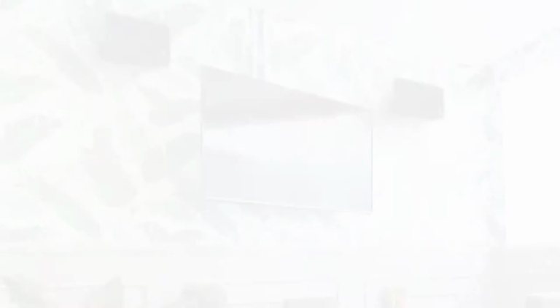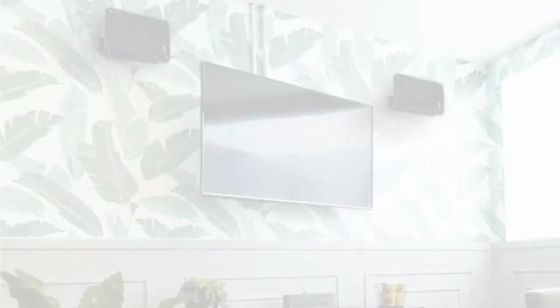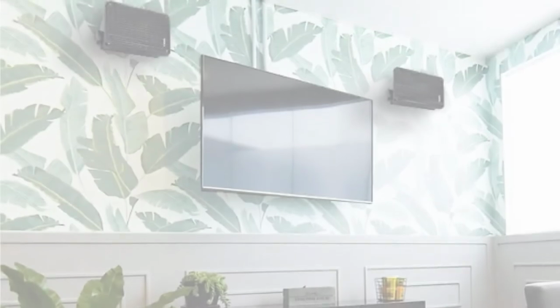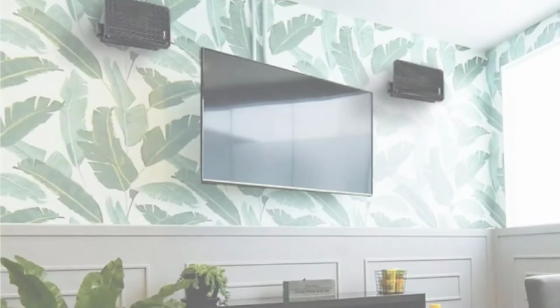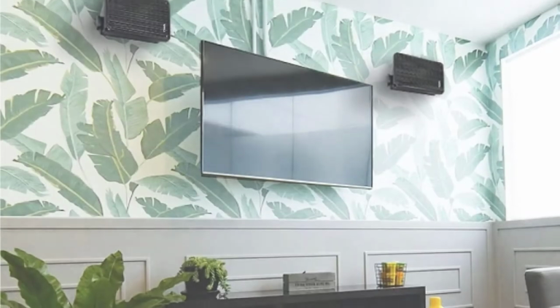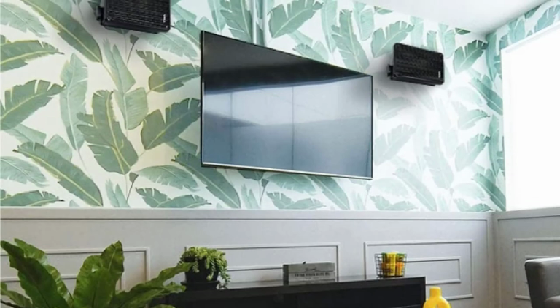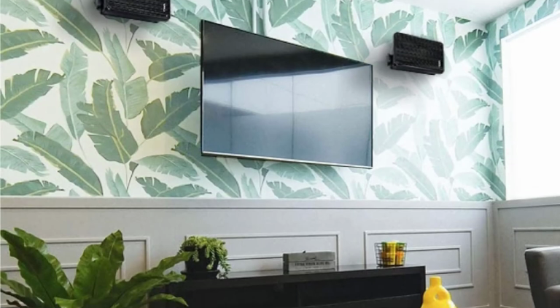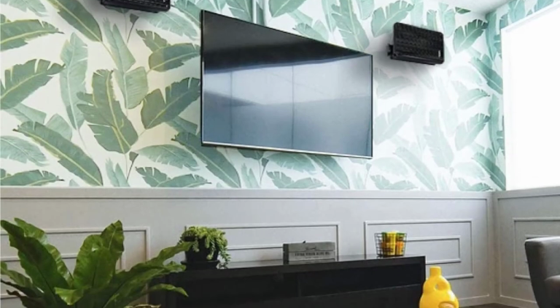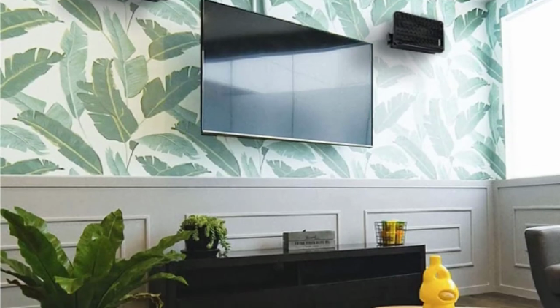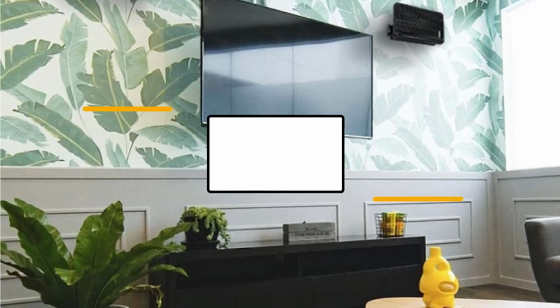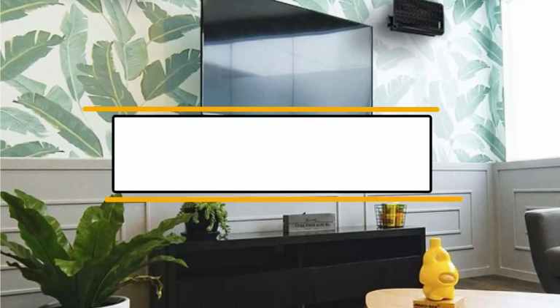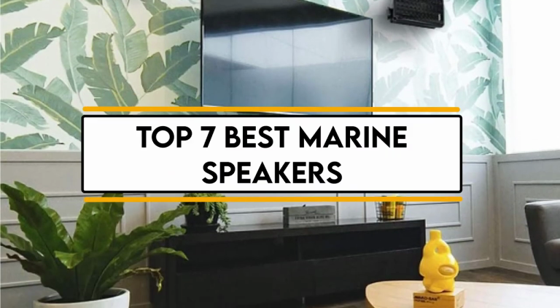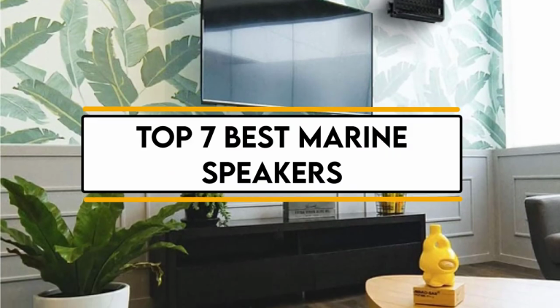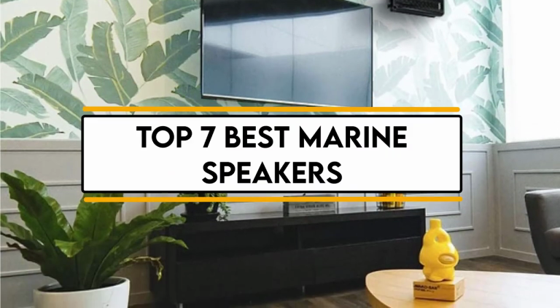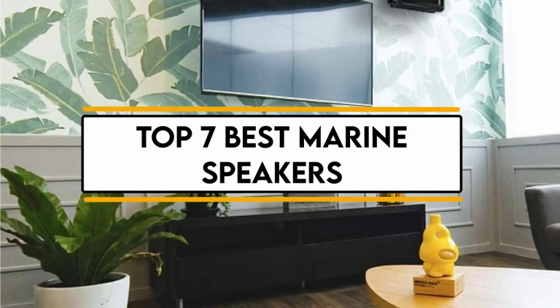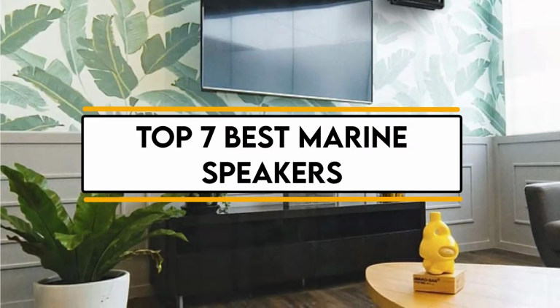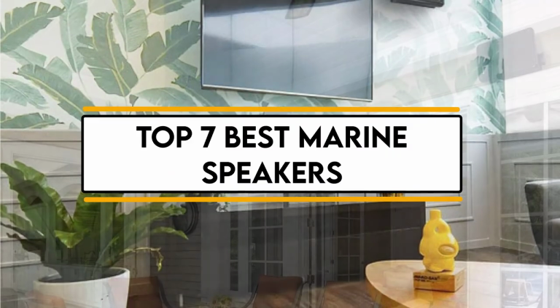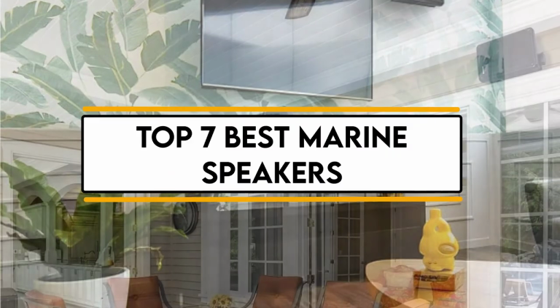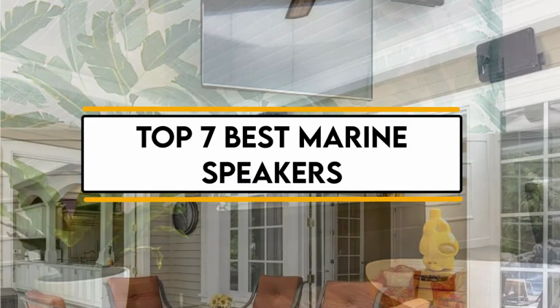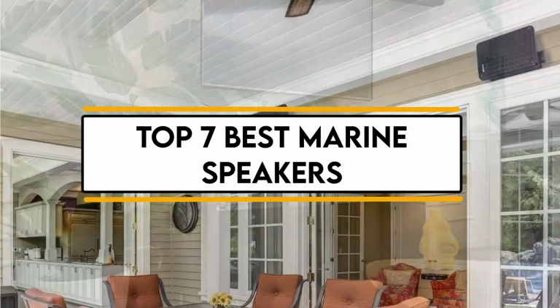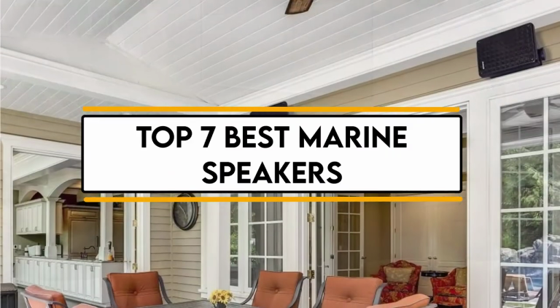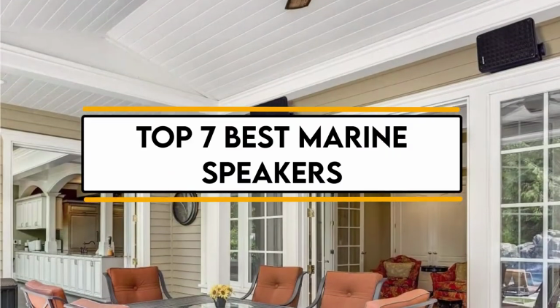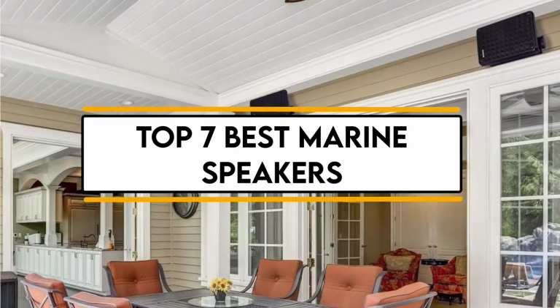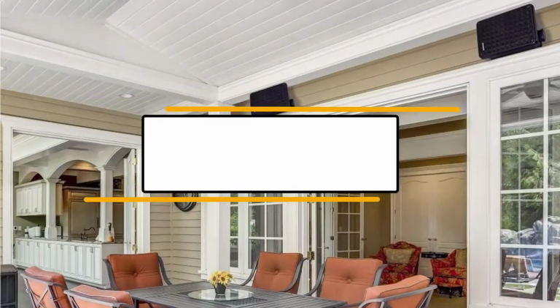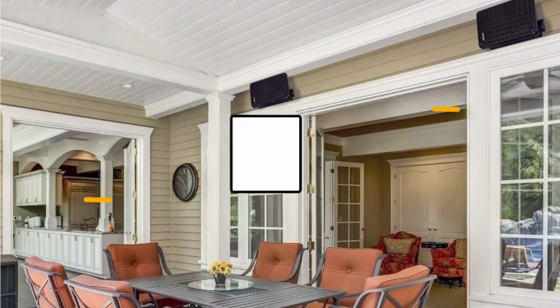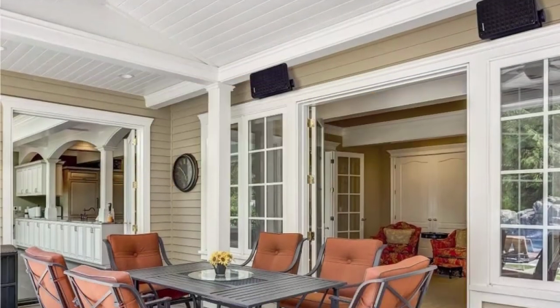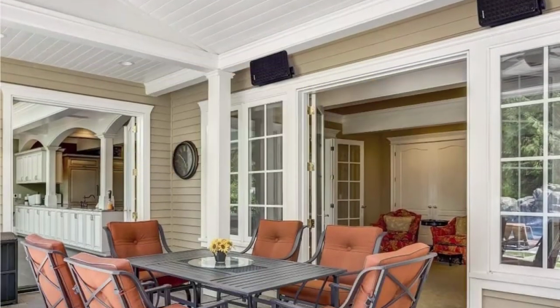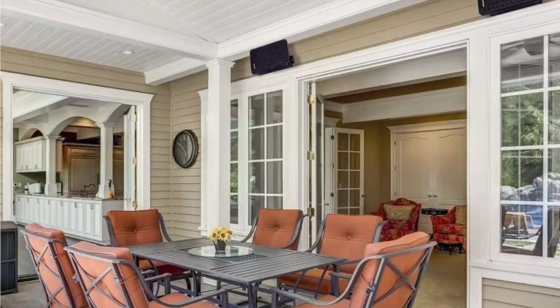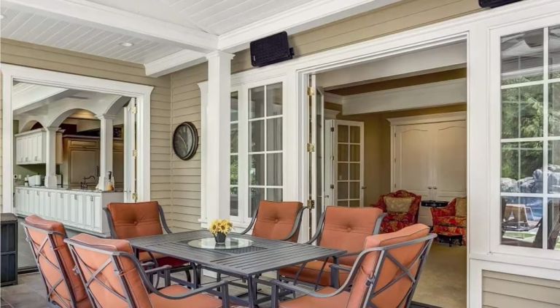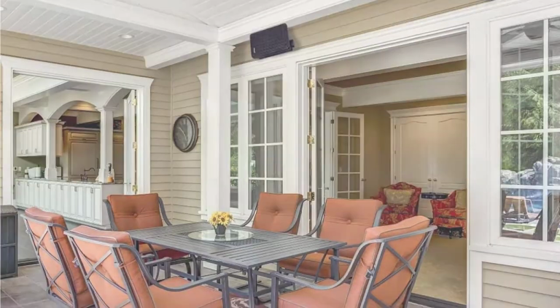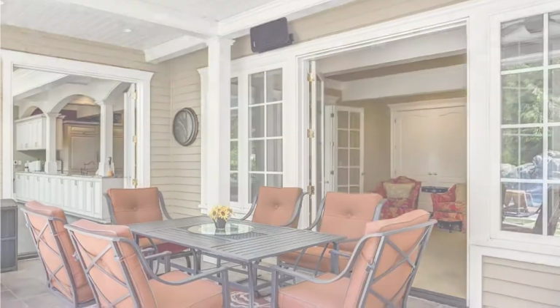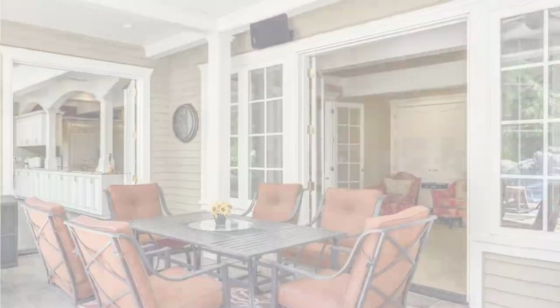In this video, we will discuss the top 7 best marine speakers. So let's get started.